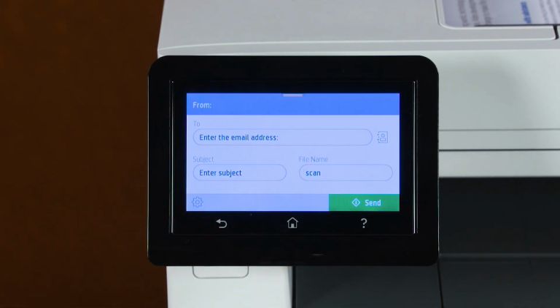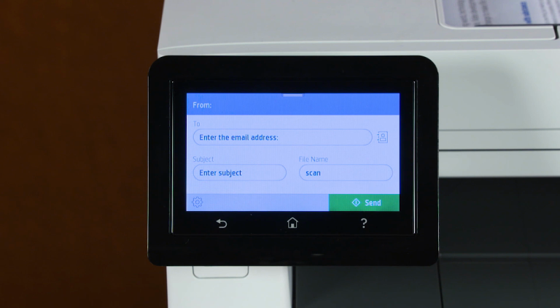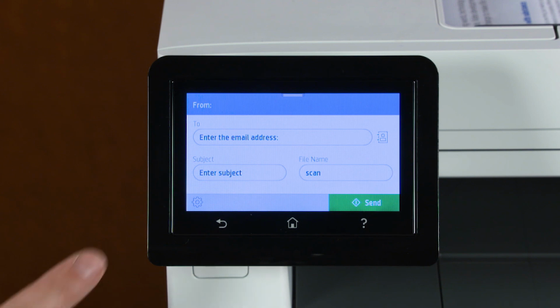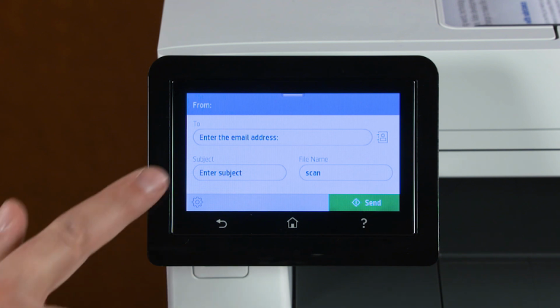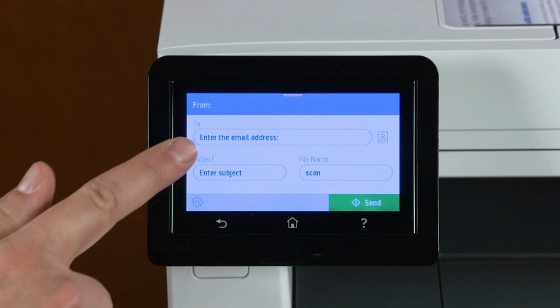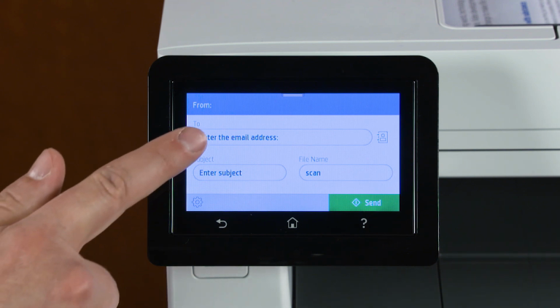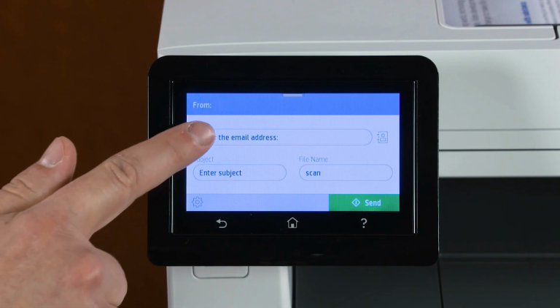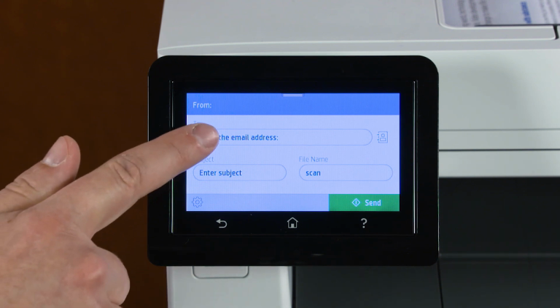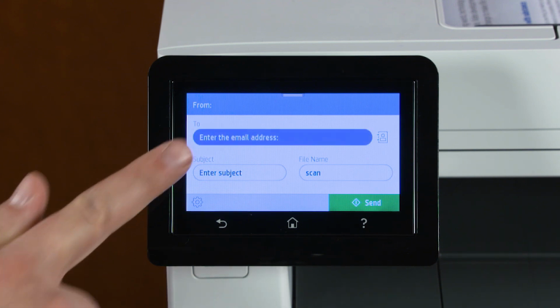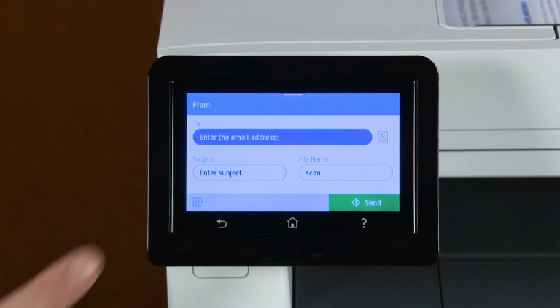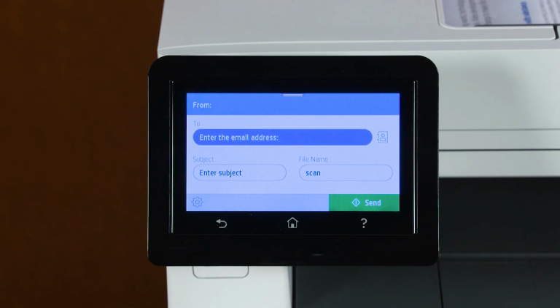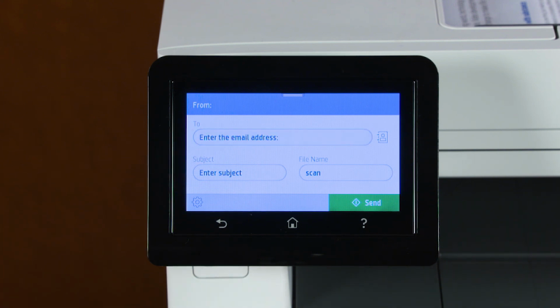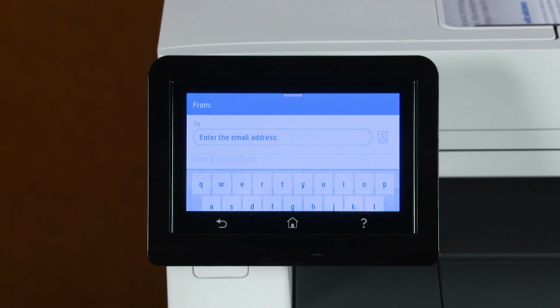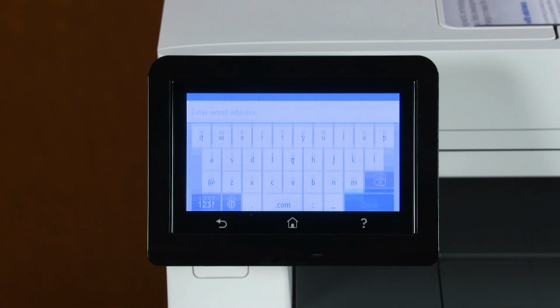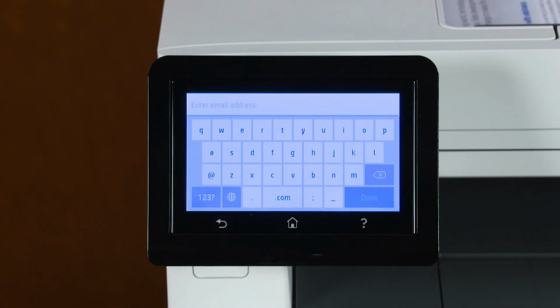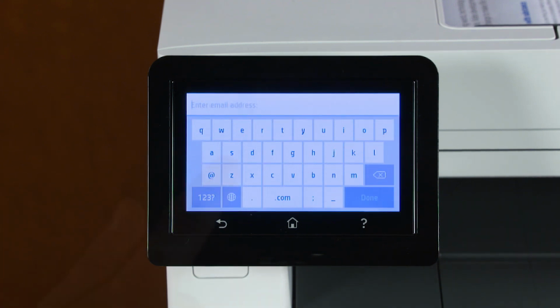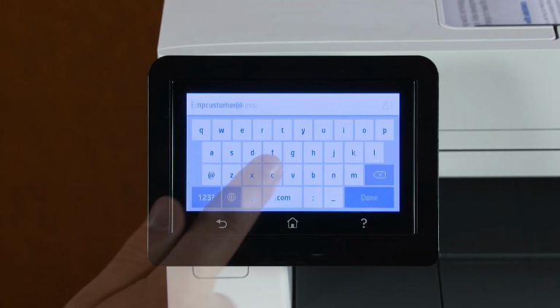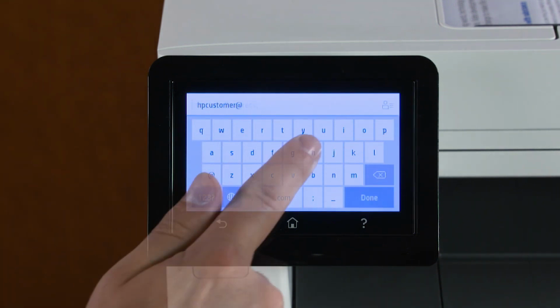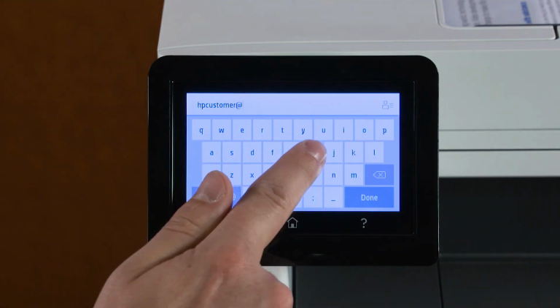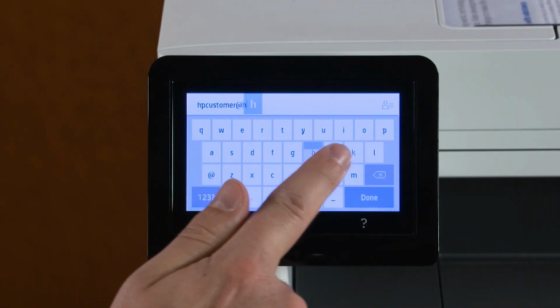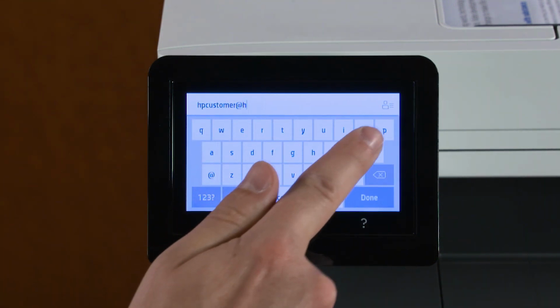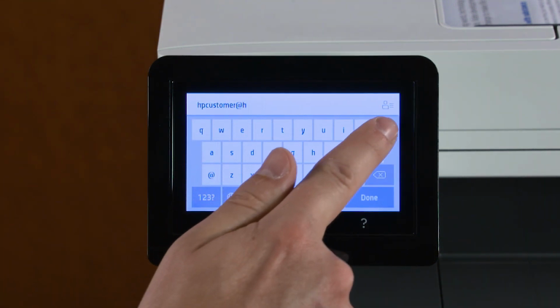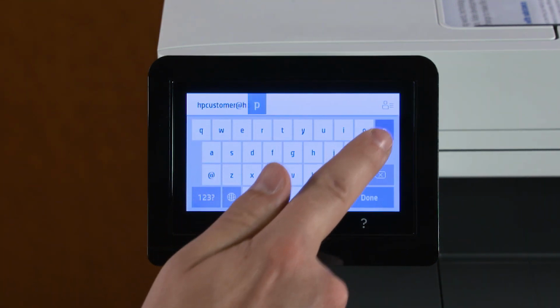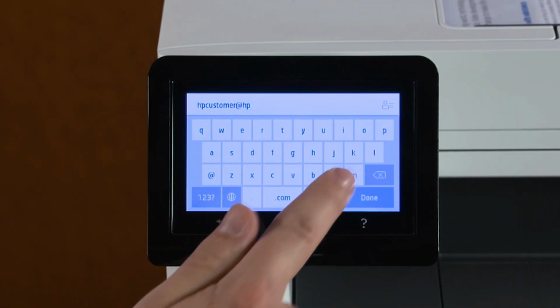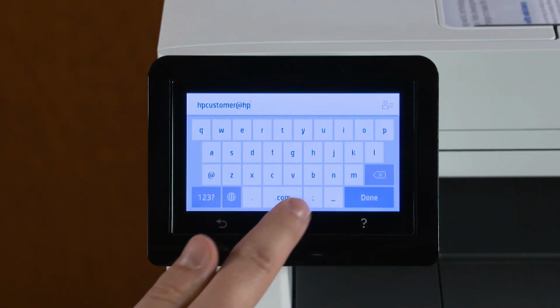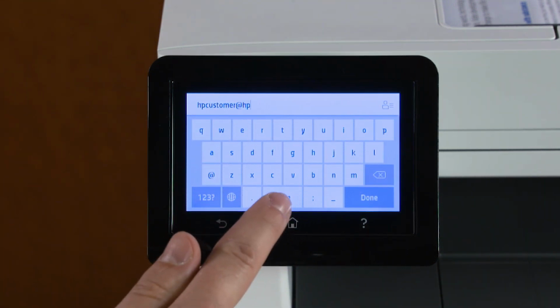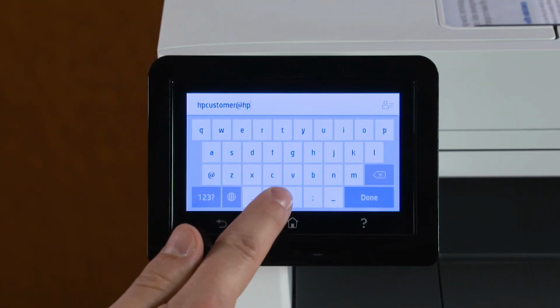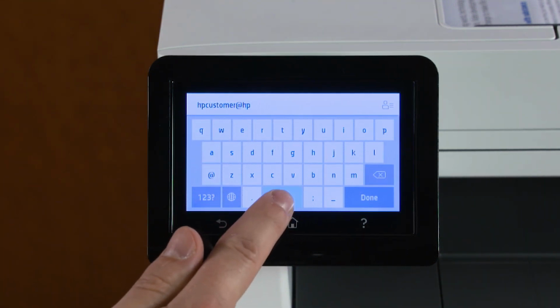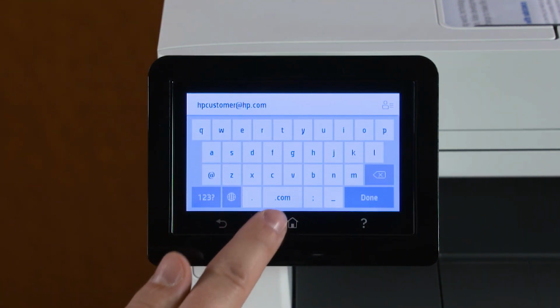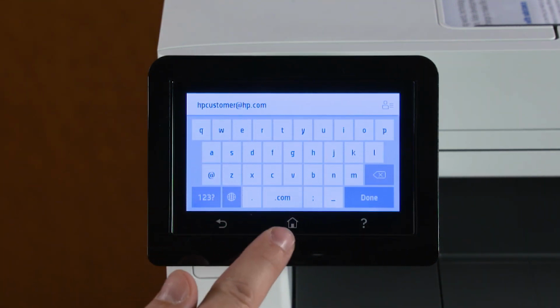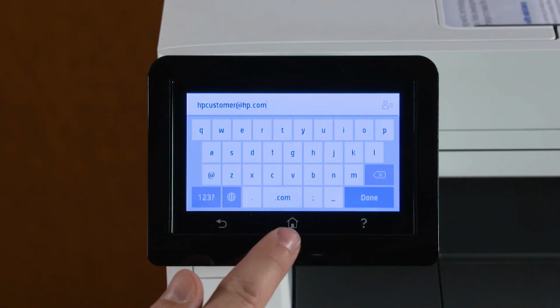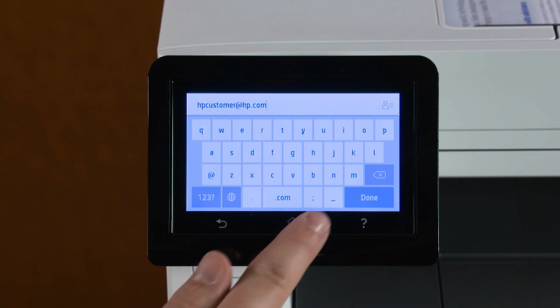Touch Enter the email address. Enter the recipient email address, and then touch Done.